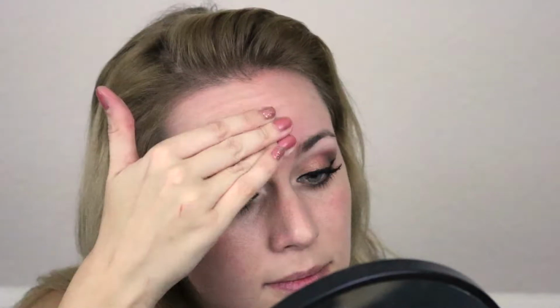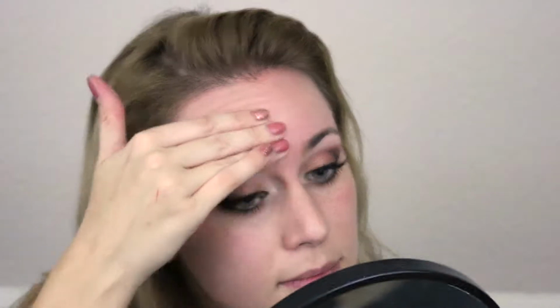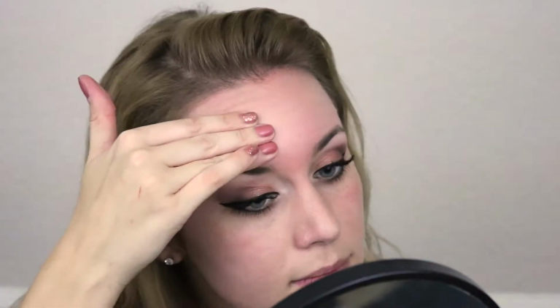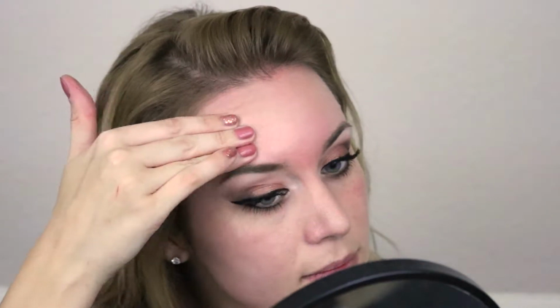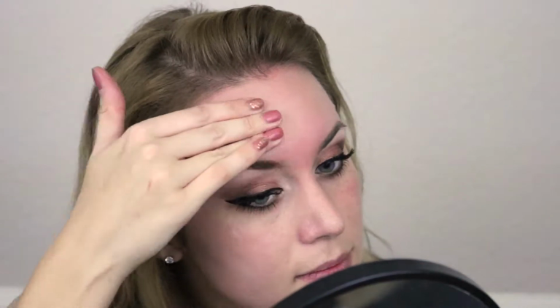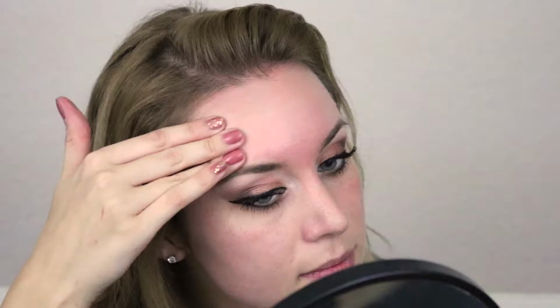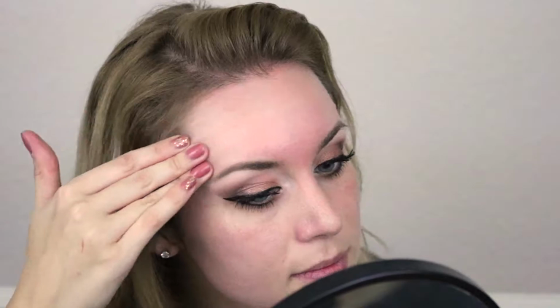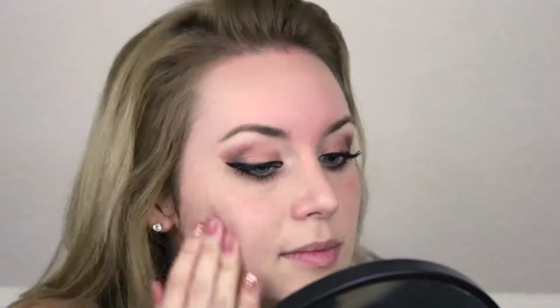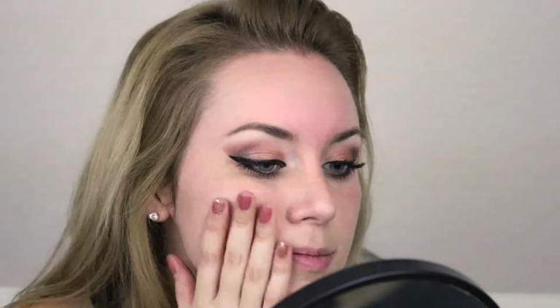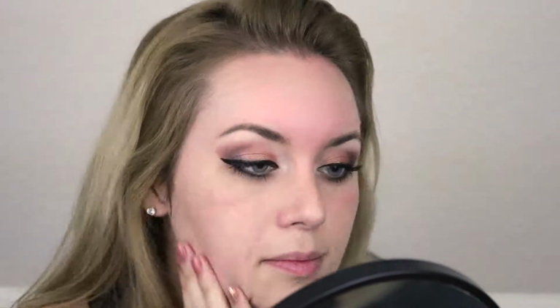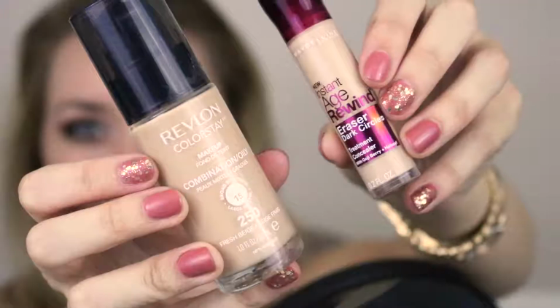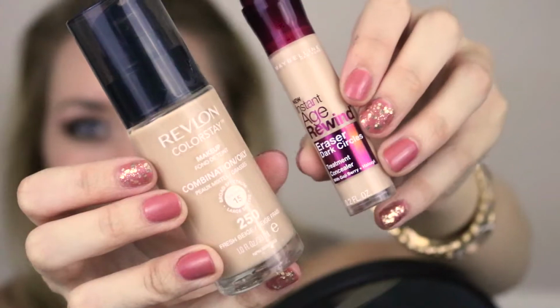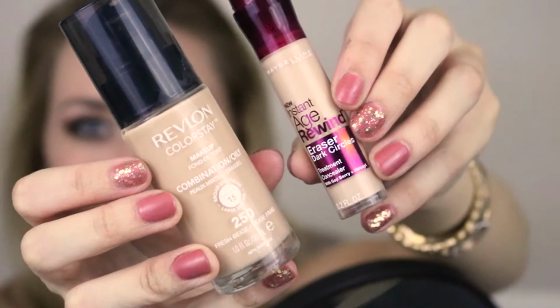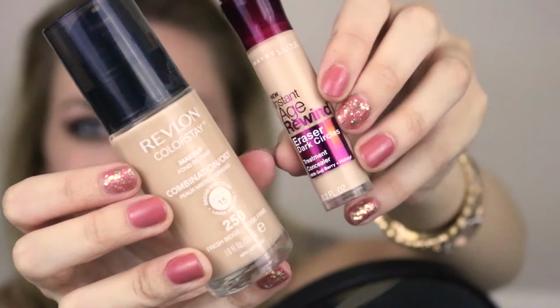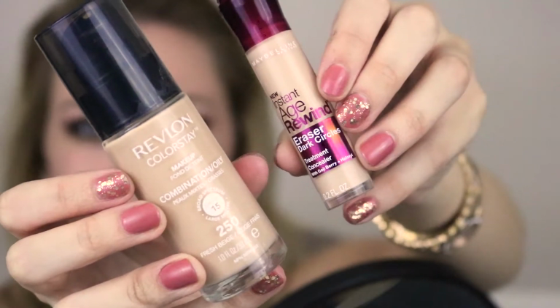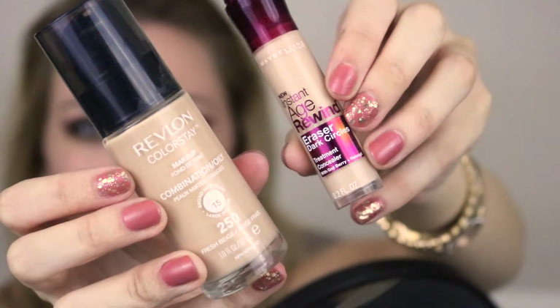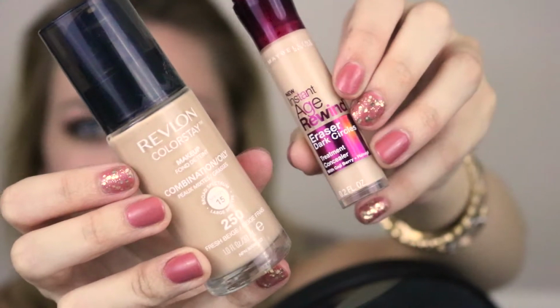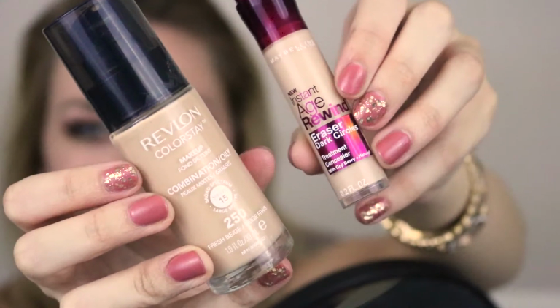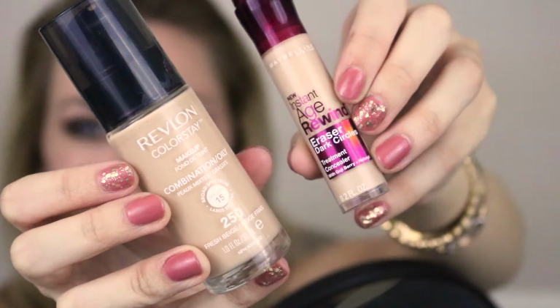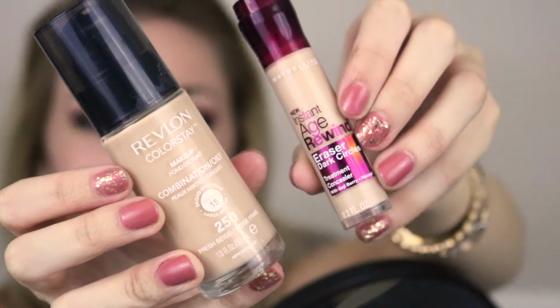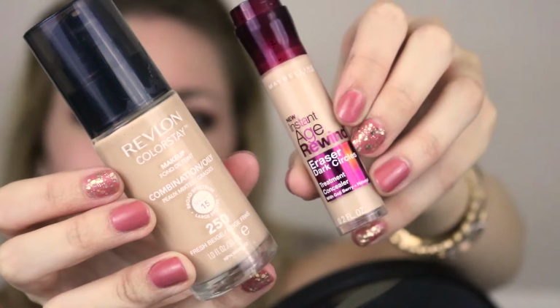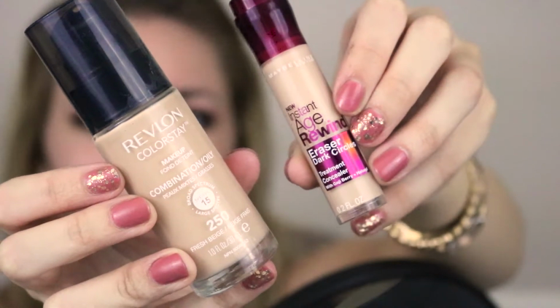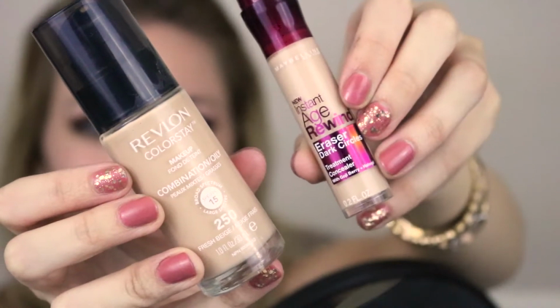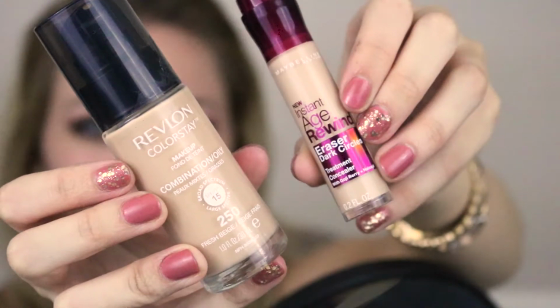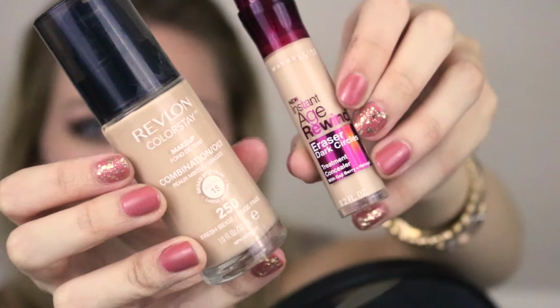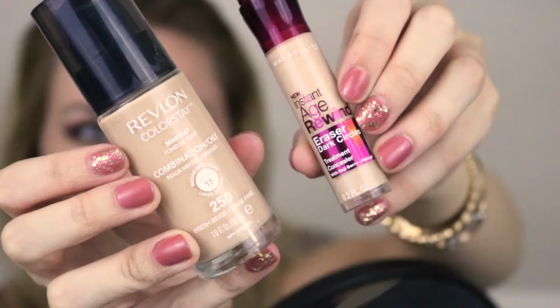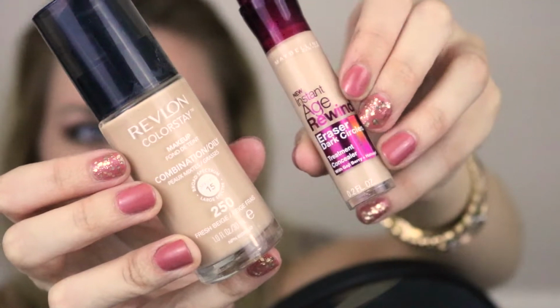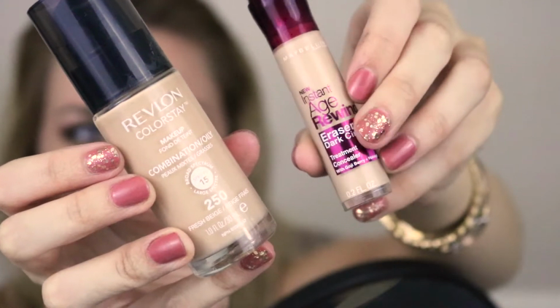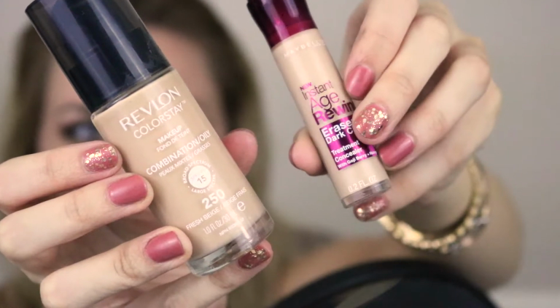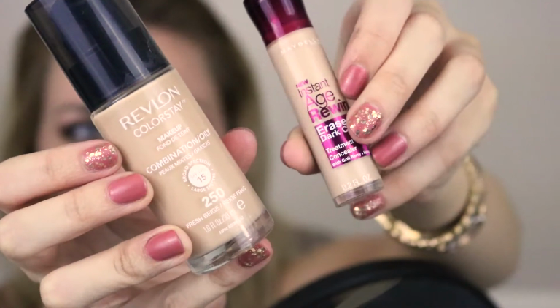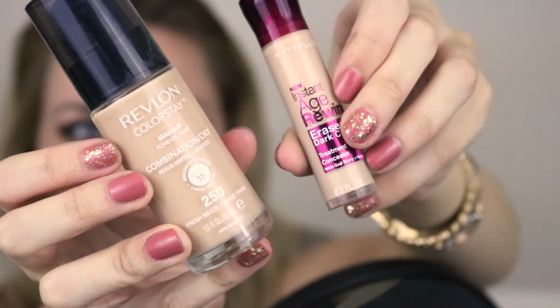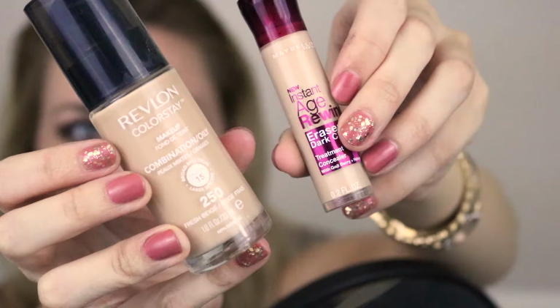For more coverage, I'm using two drugstore products: Revlon Colorstay Foundation and Maybelline Age Rewind Concealer.